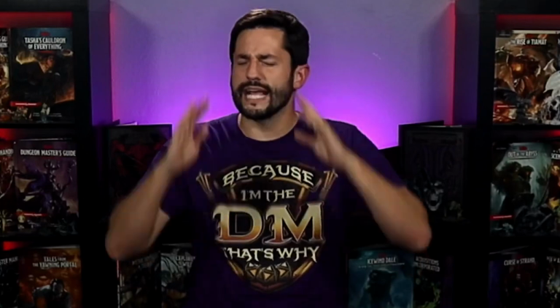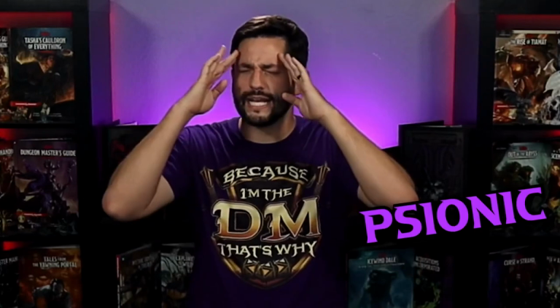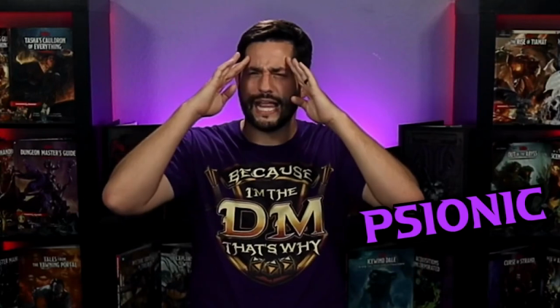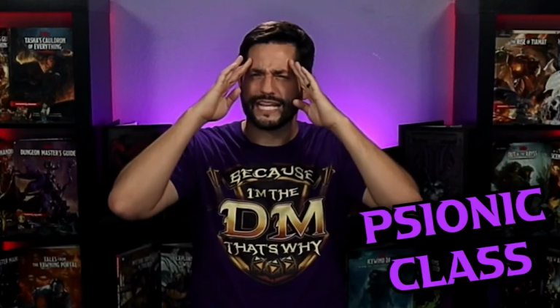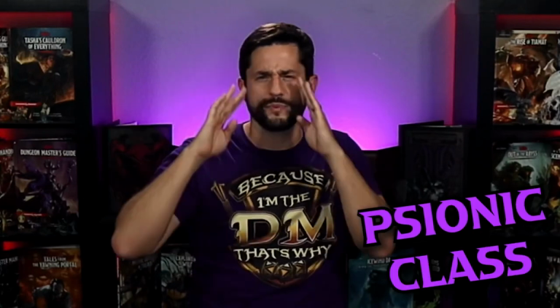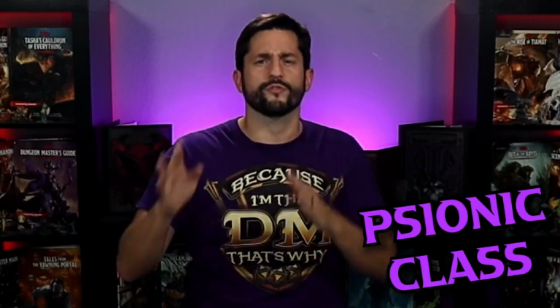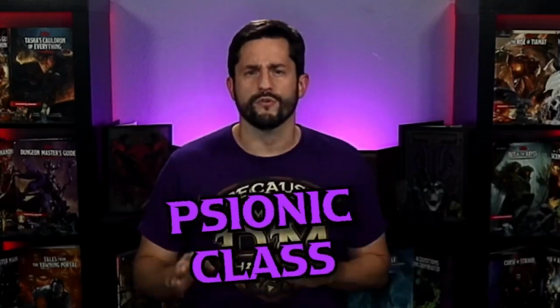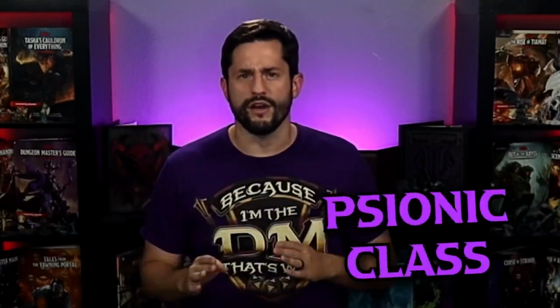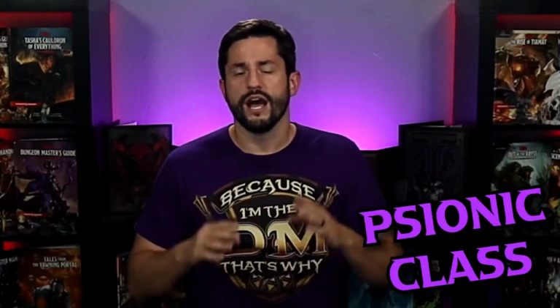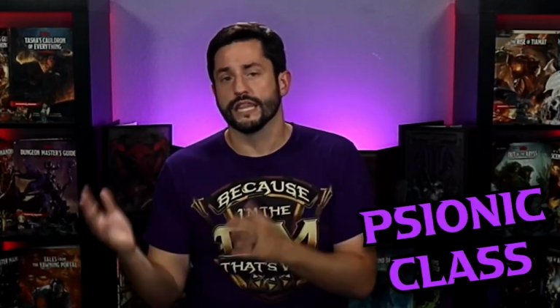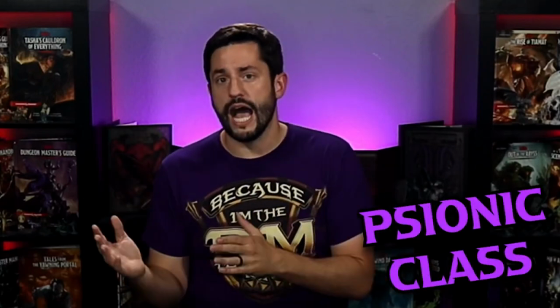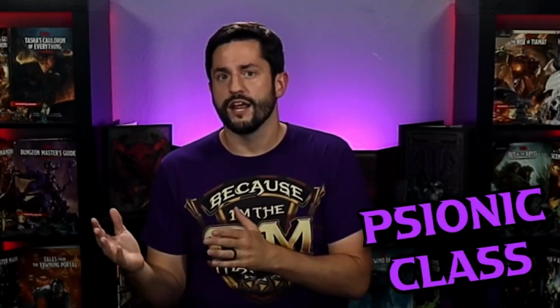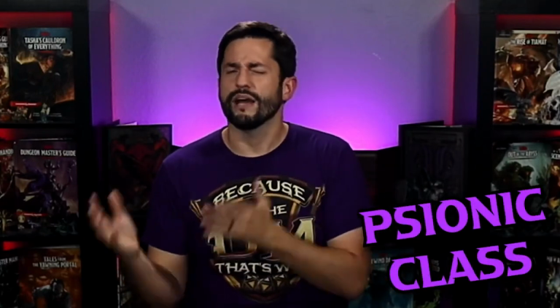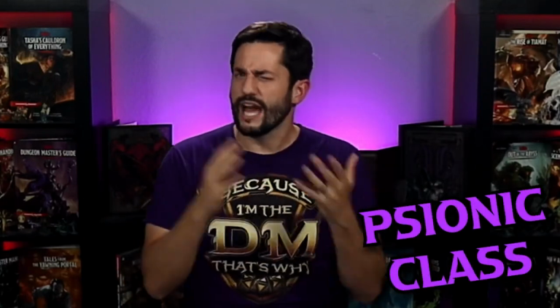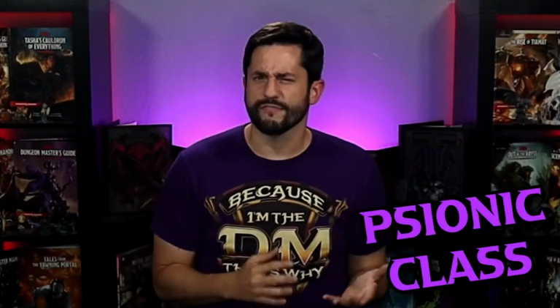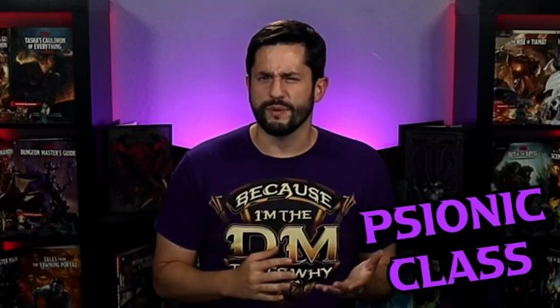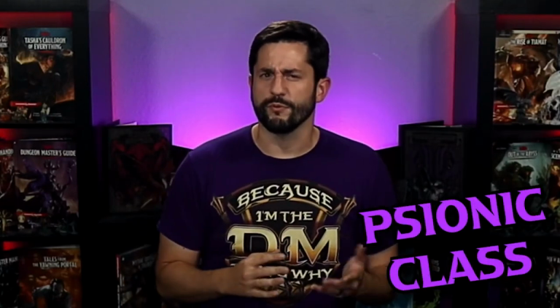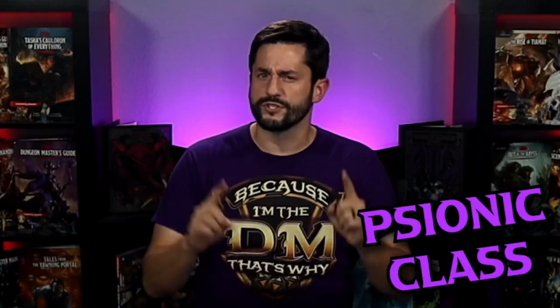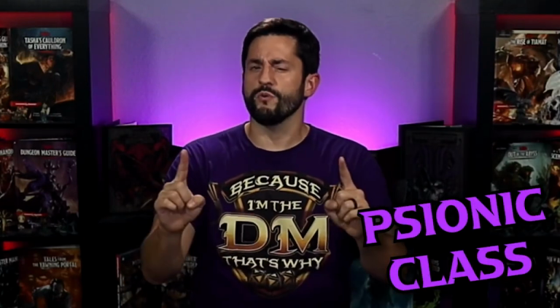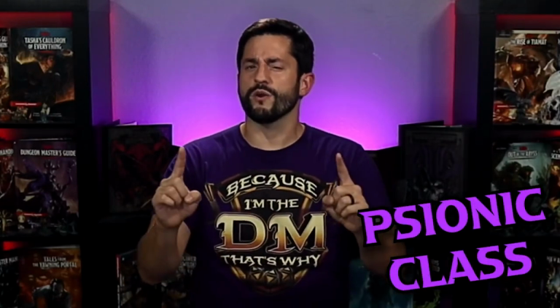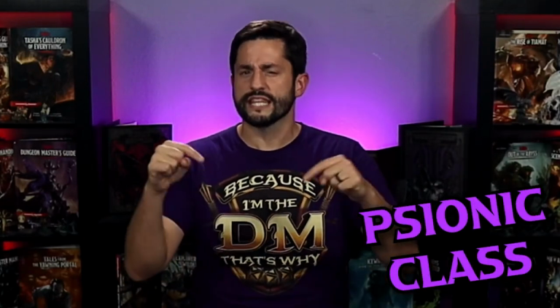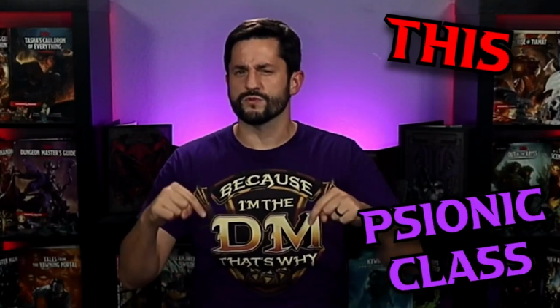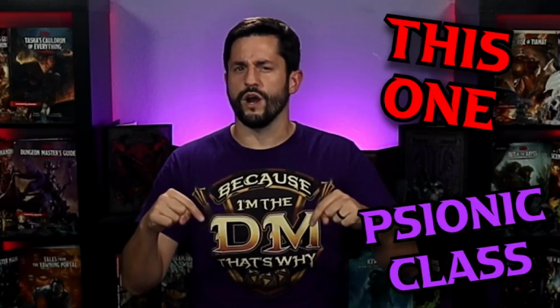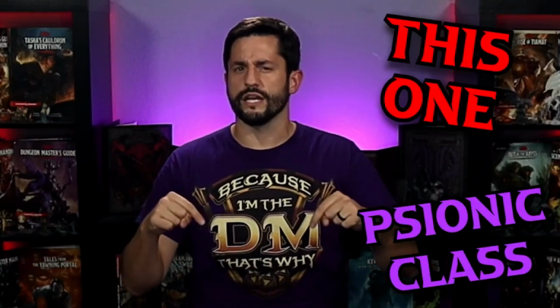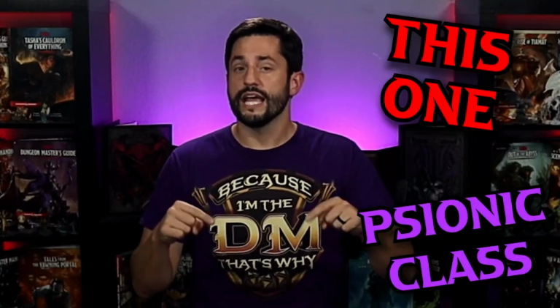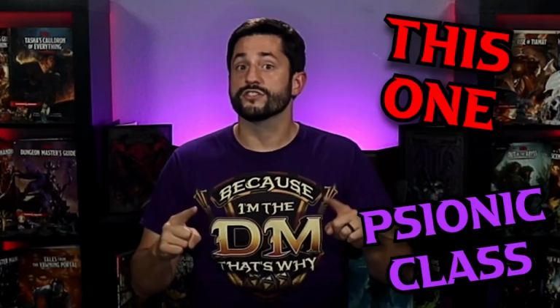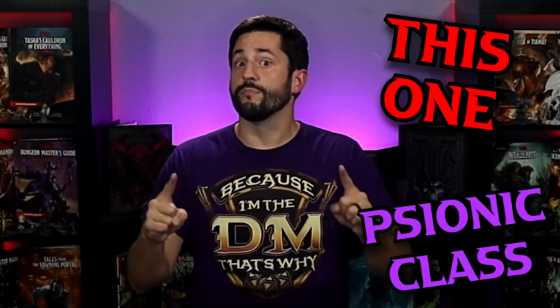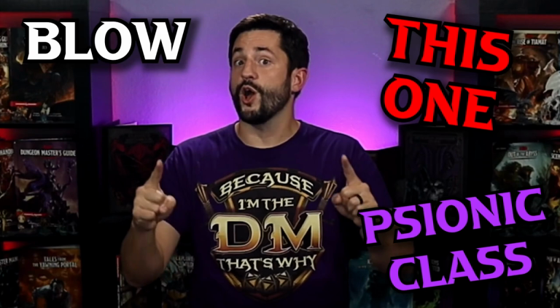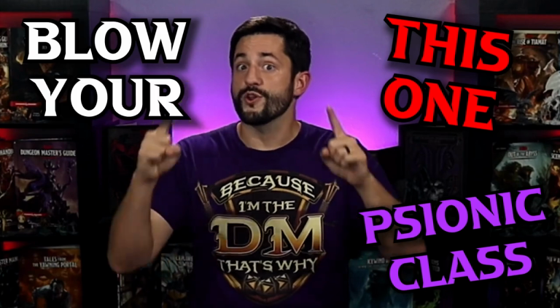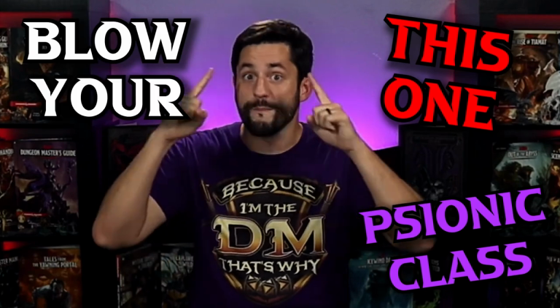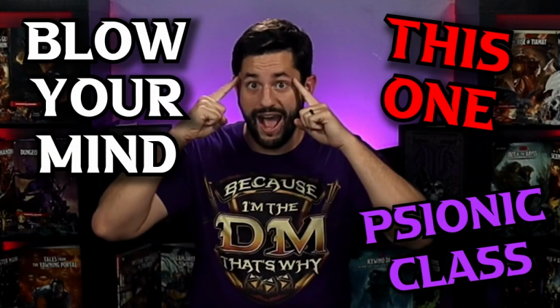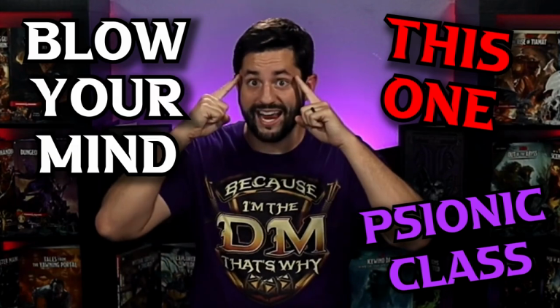The psionic class has been thrown around a lot by a lot of different people, but don't worry — this one is going to blow your mind.